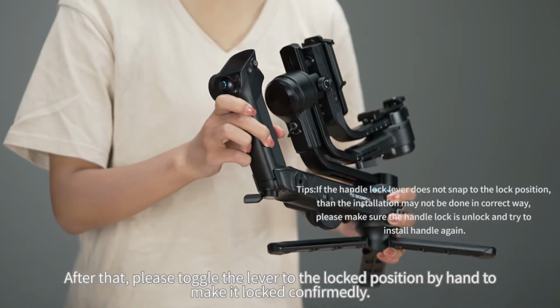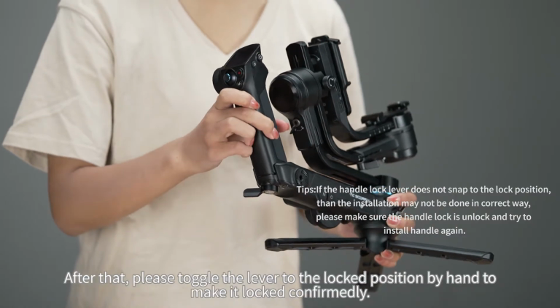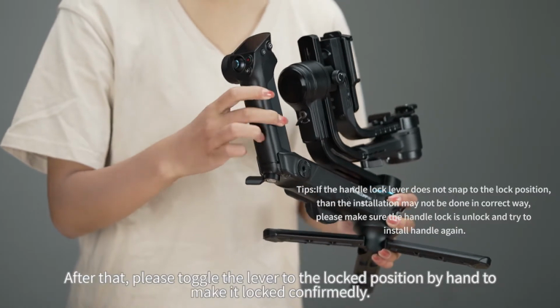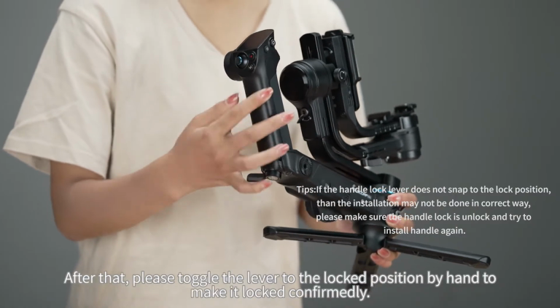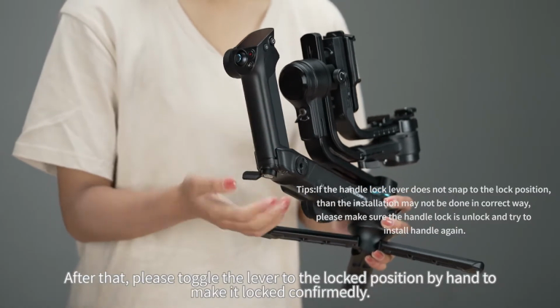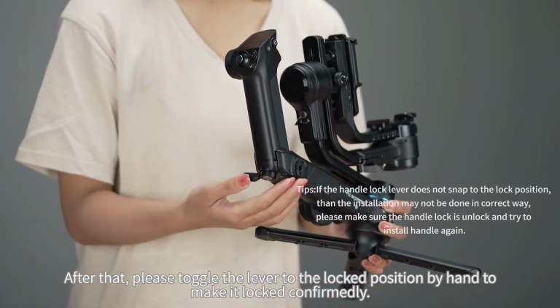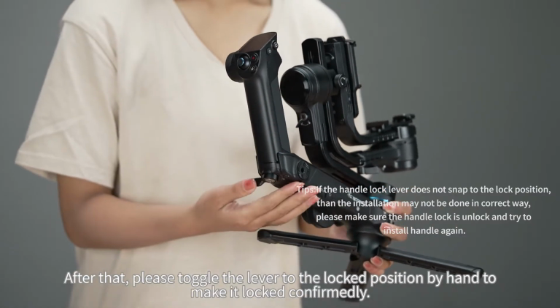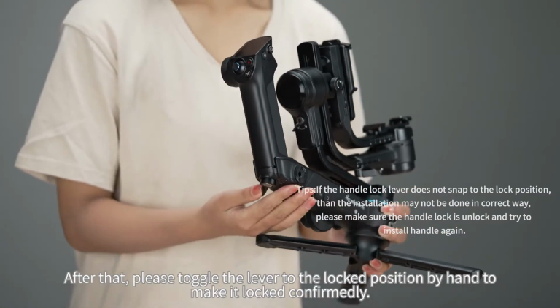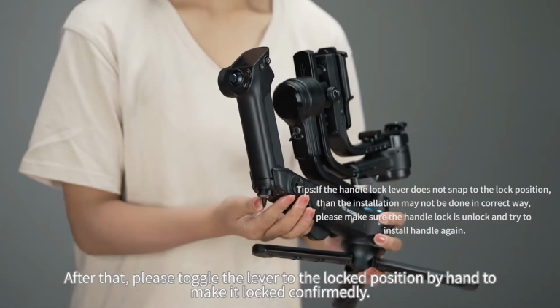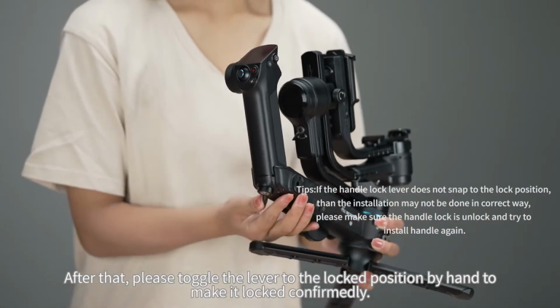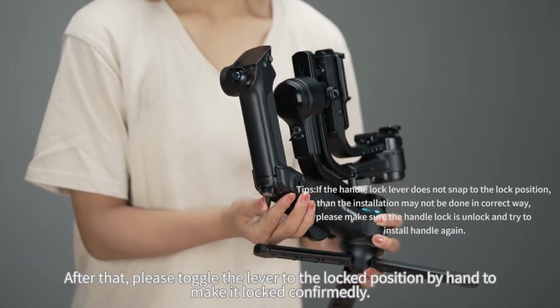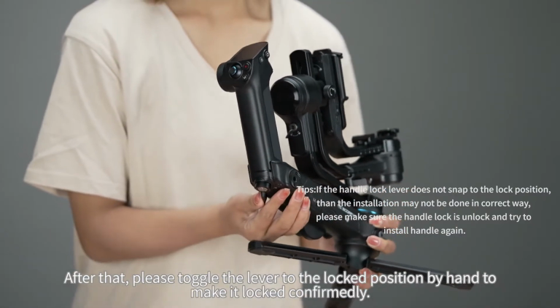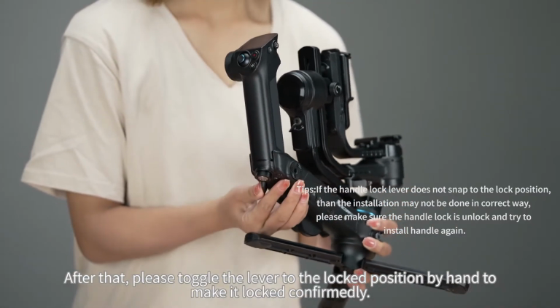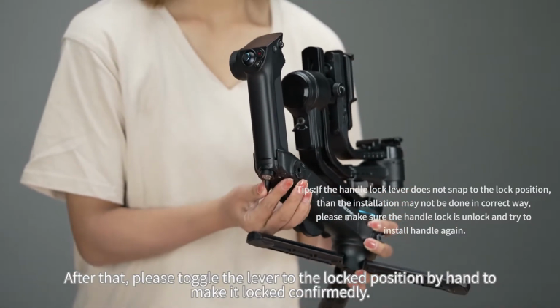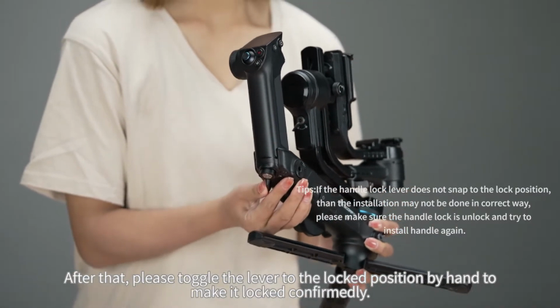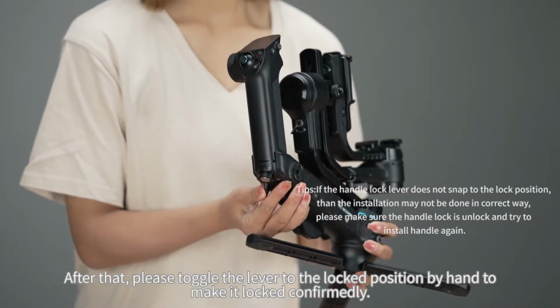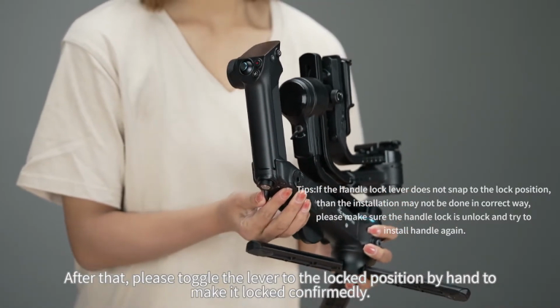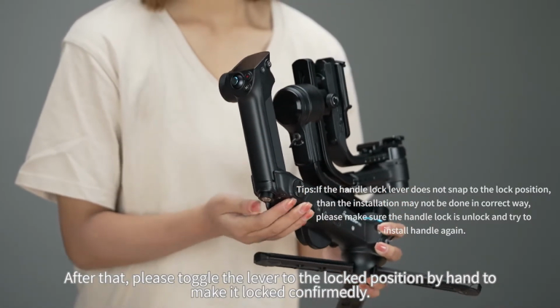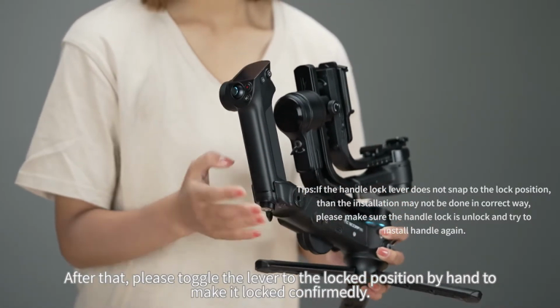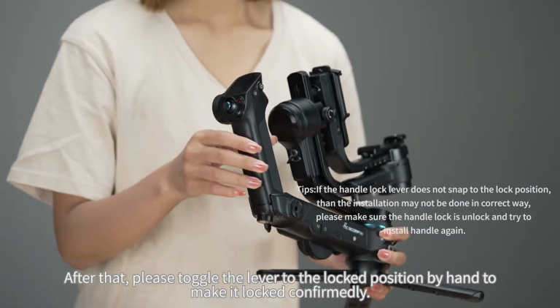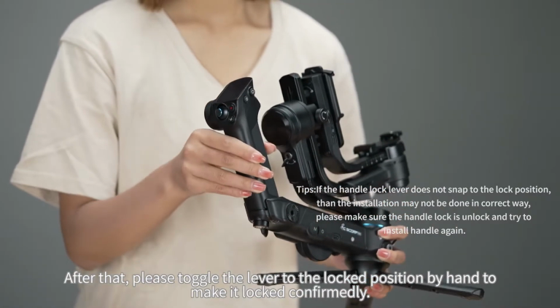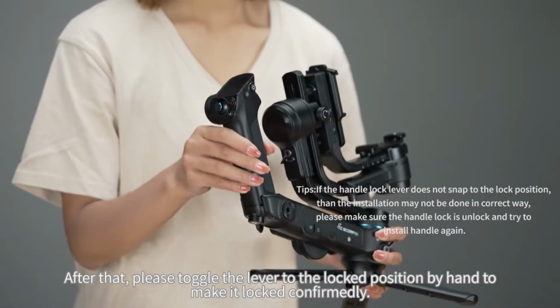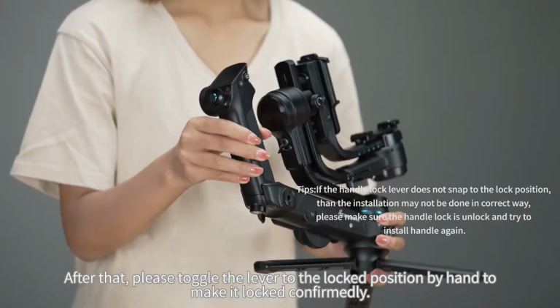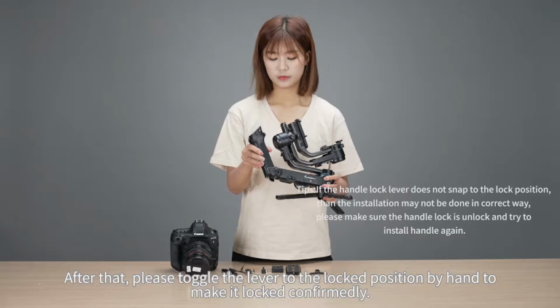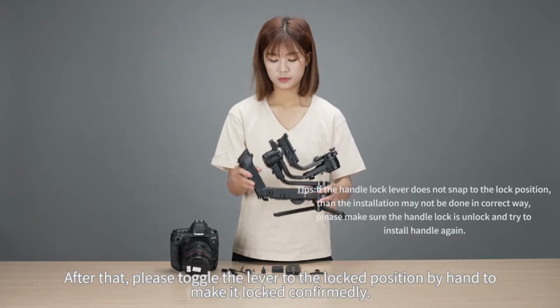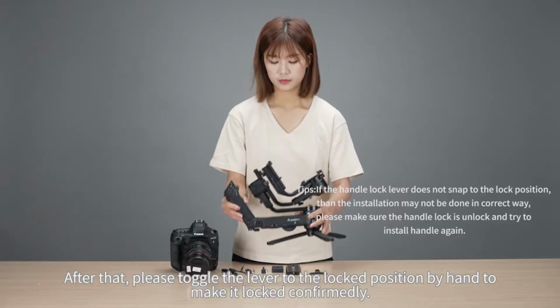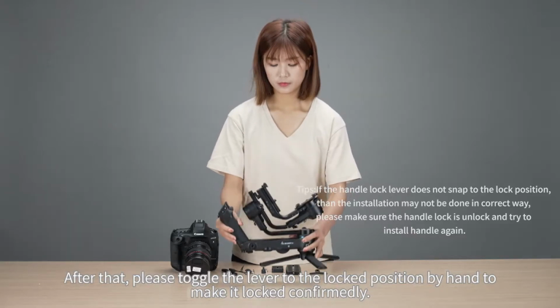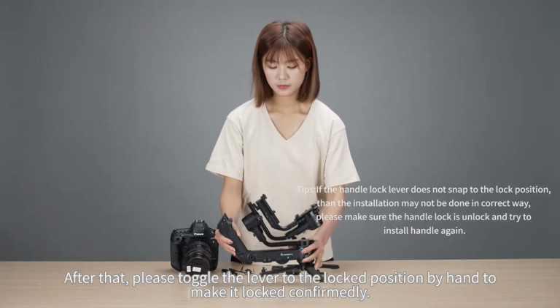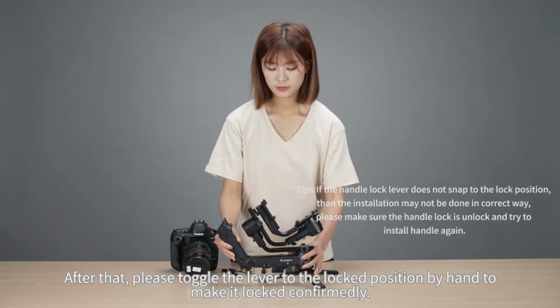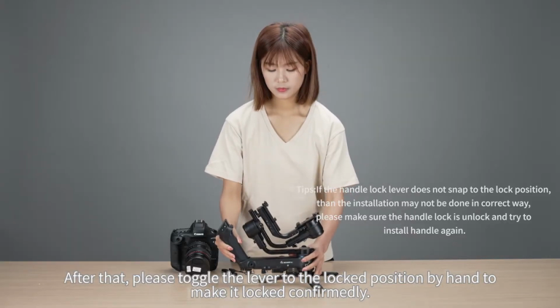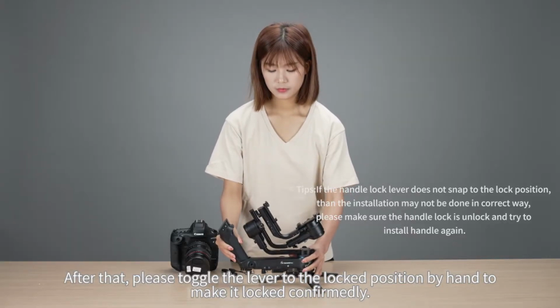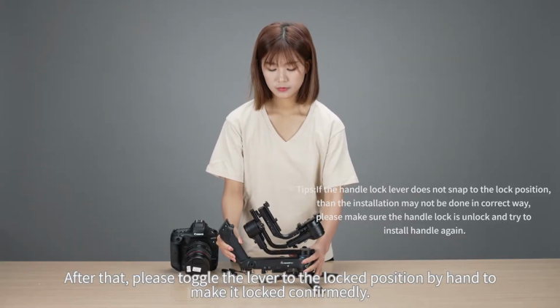After that, please toggle the lever to the locked position by hand to make it locked securely.